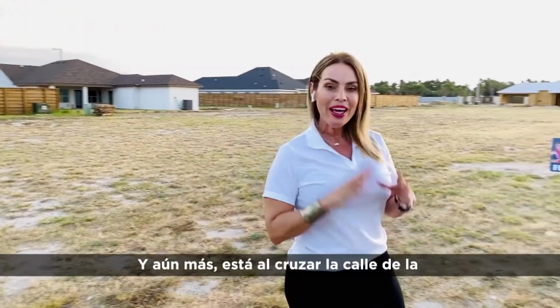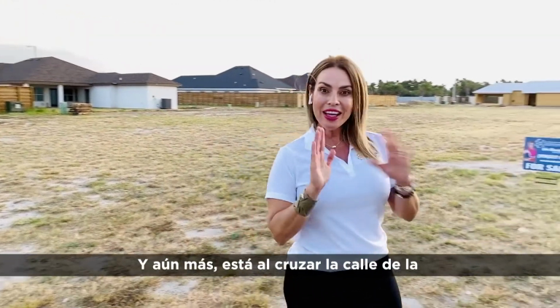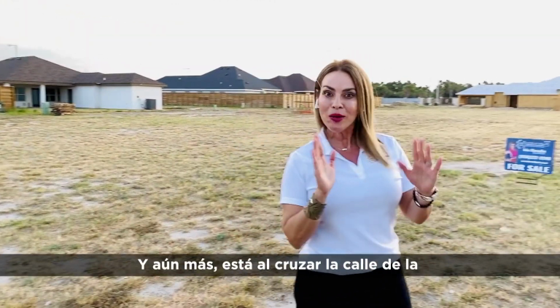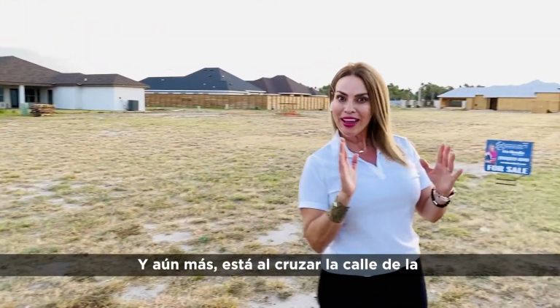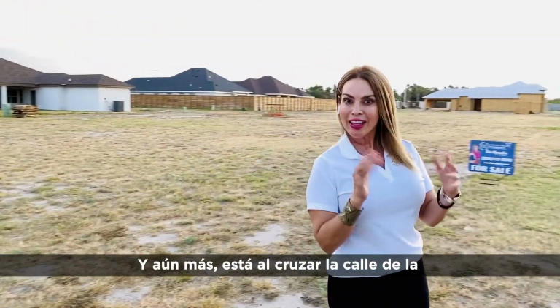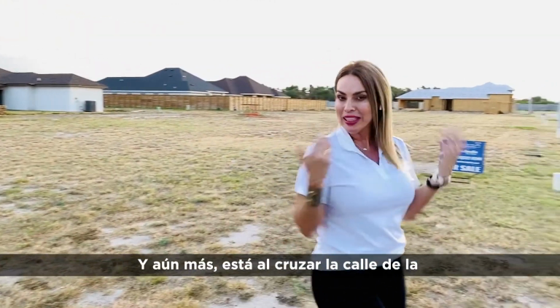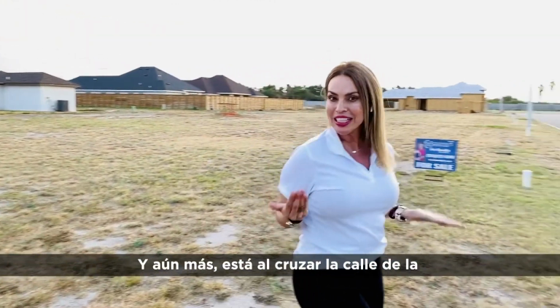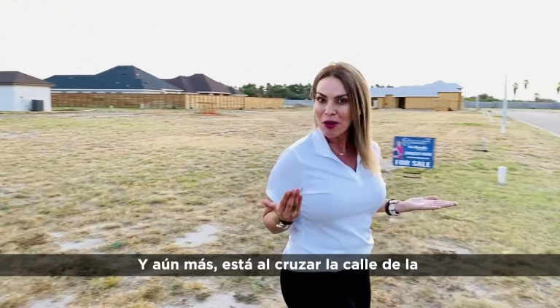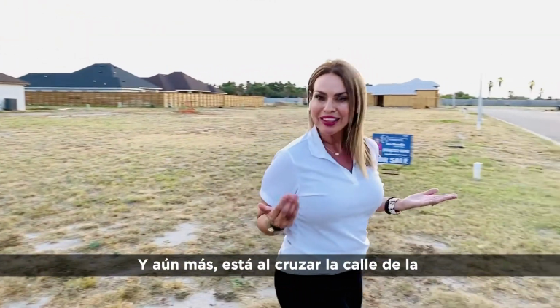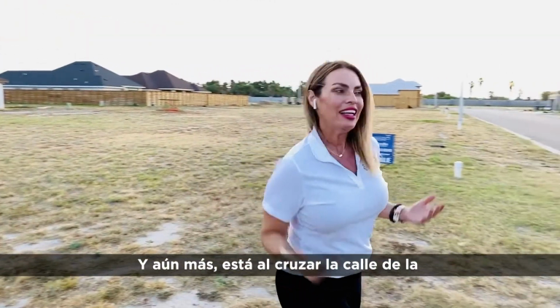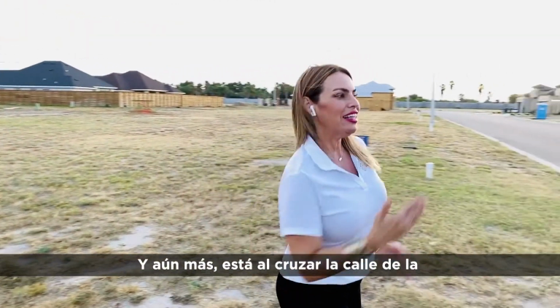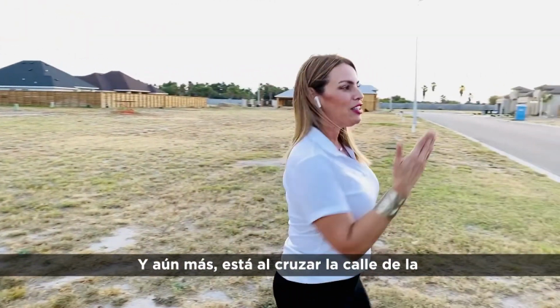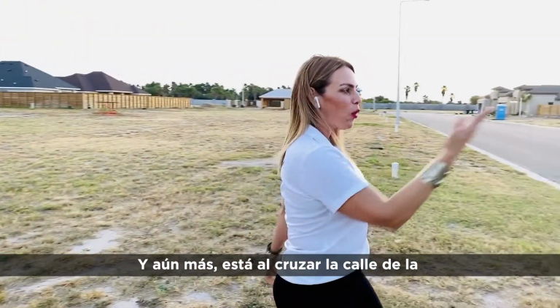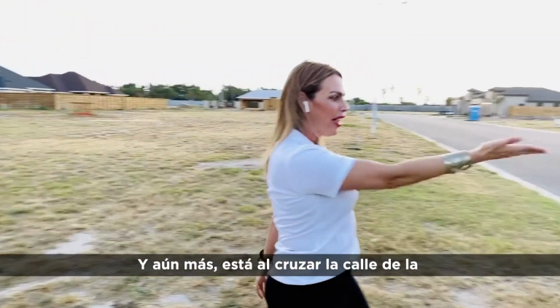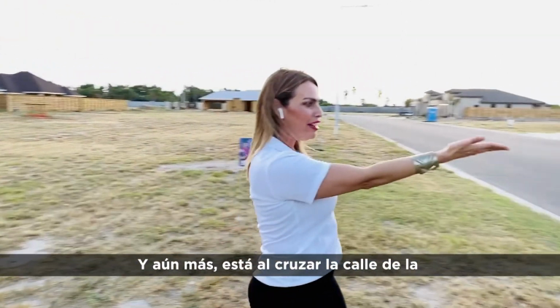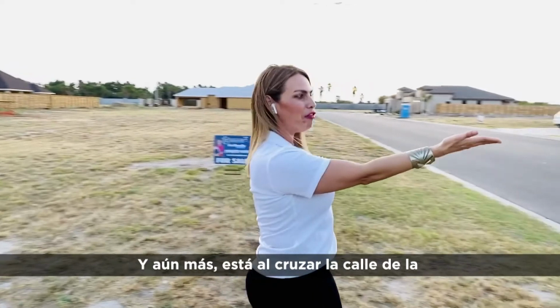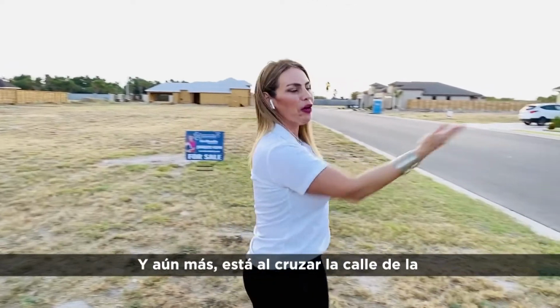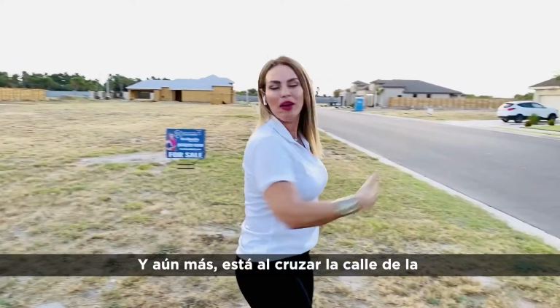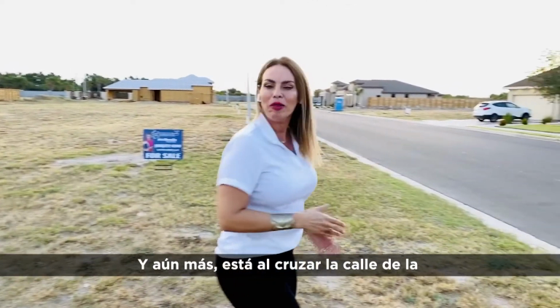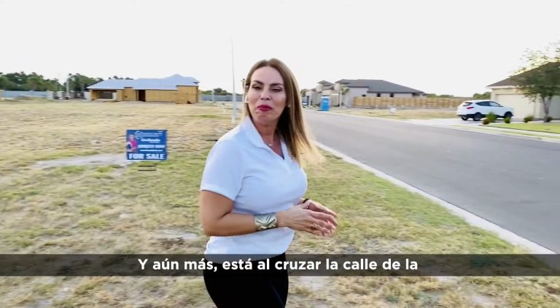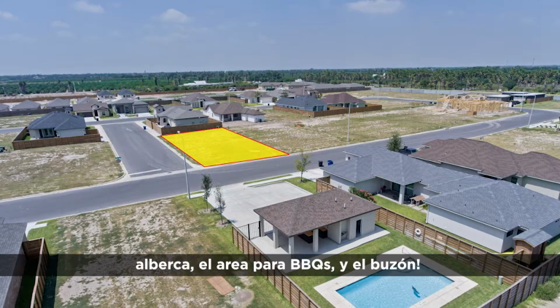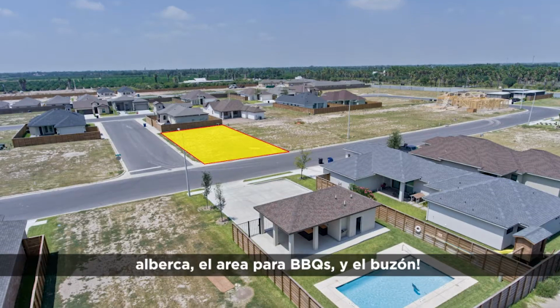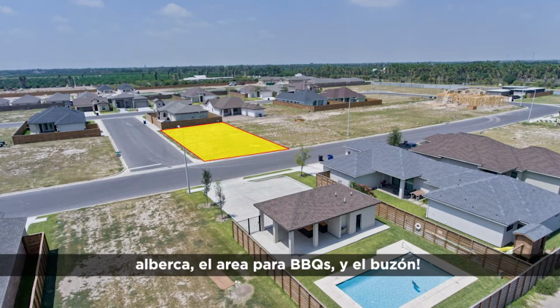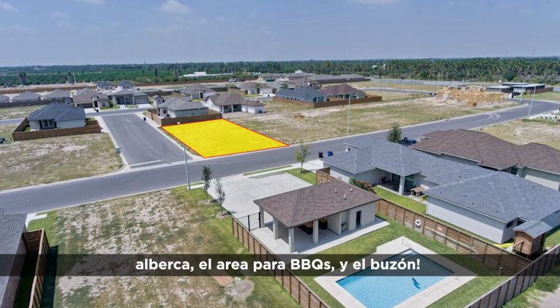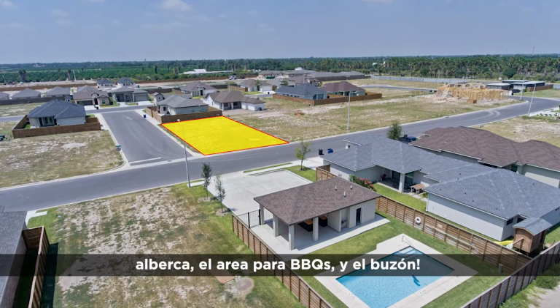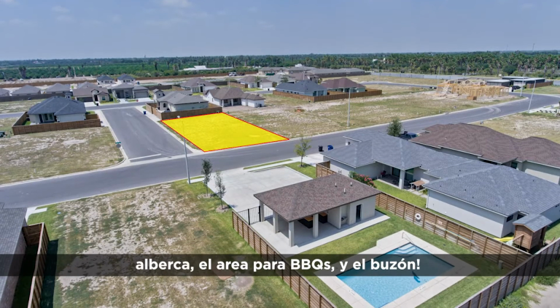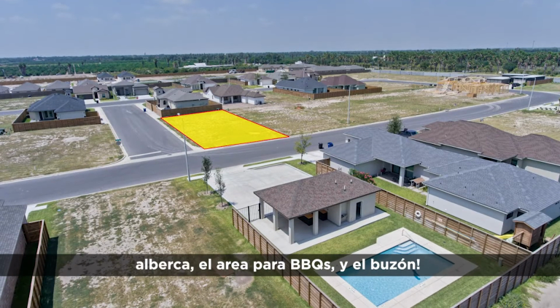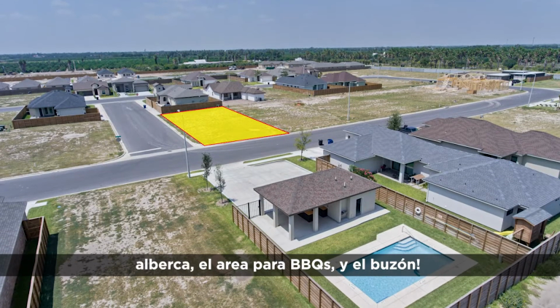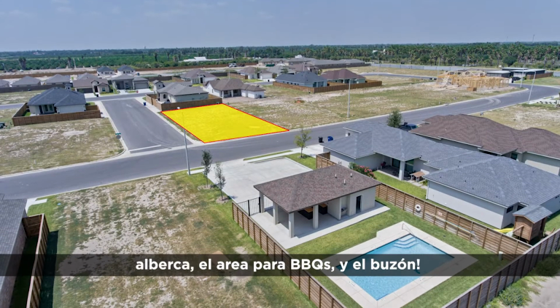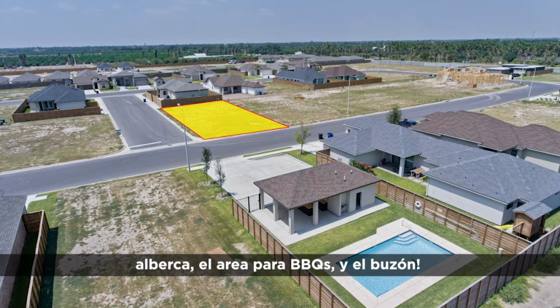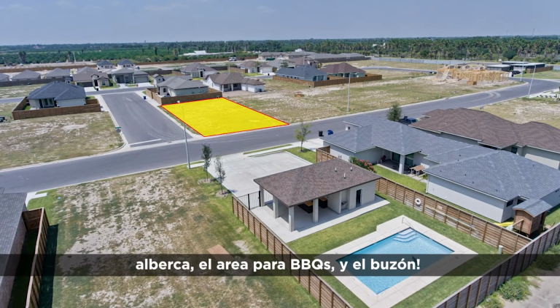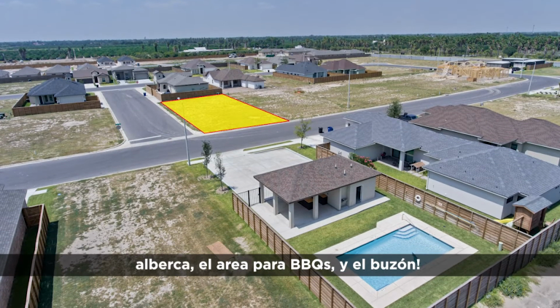And not only that, but guess what? It is right in front of the pool area and the barbecue area.